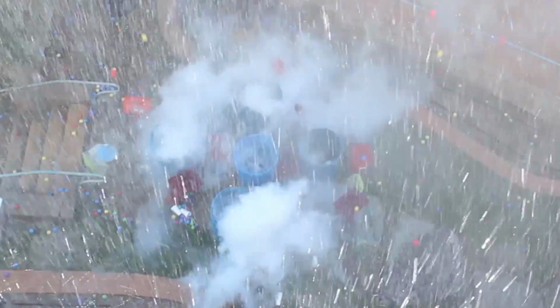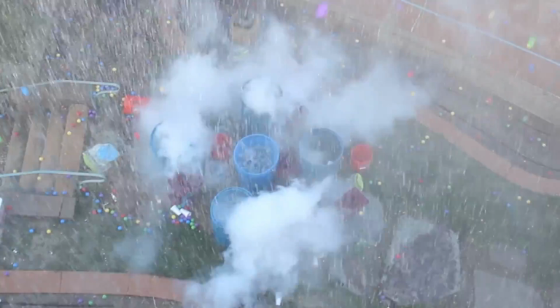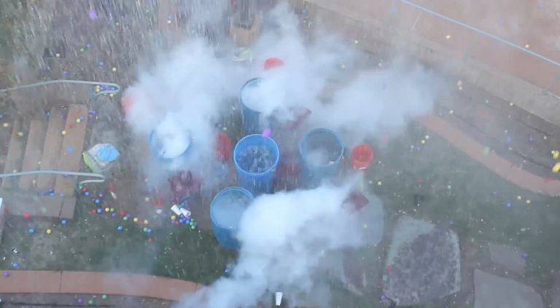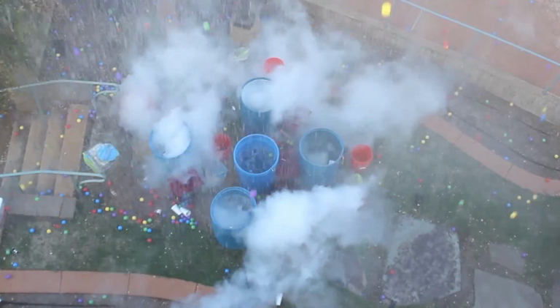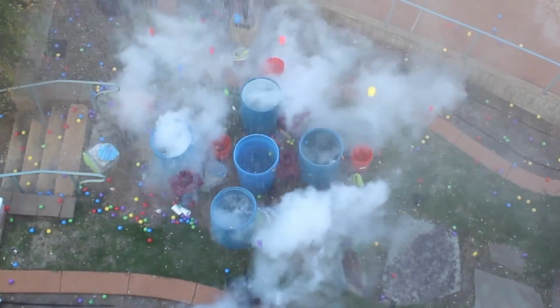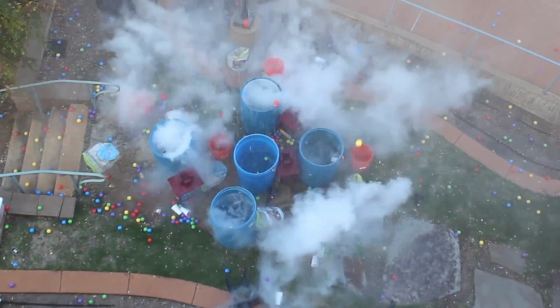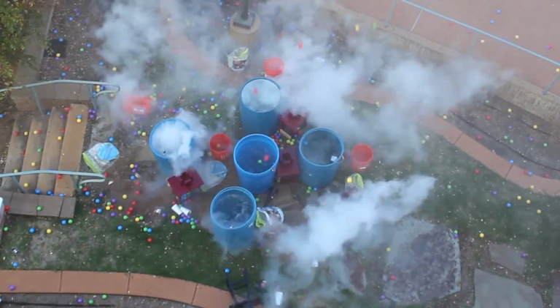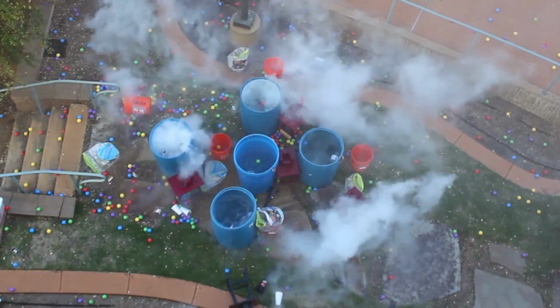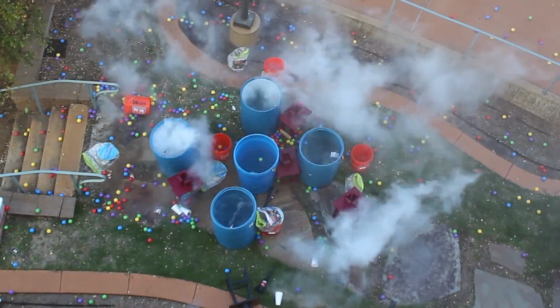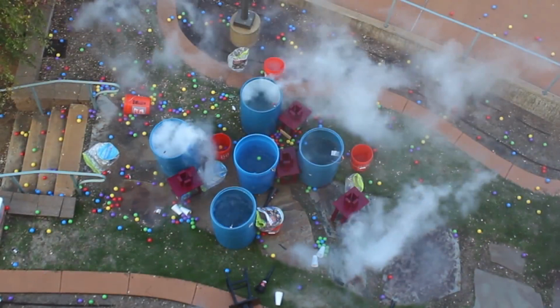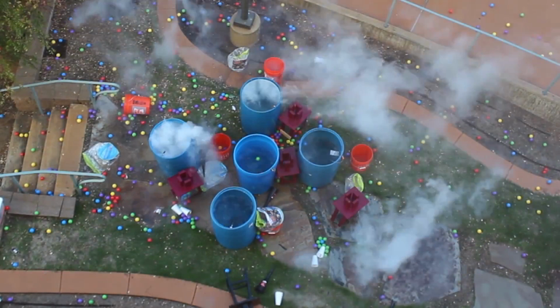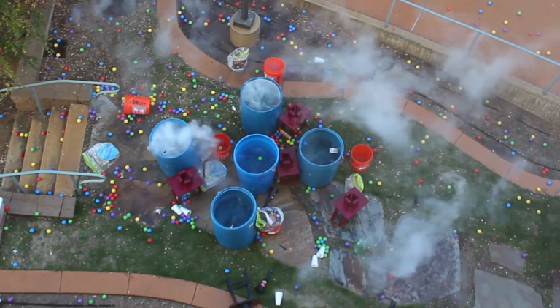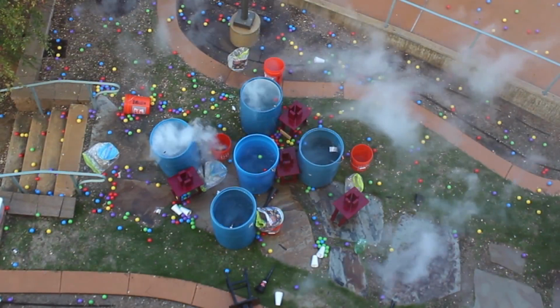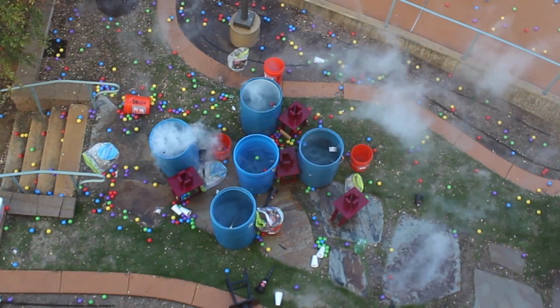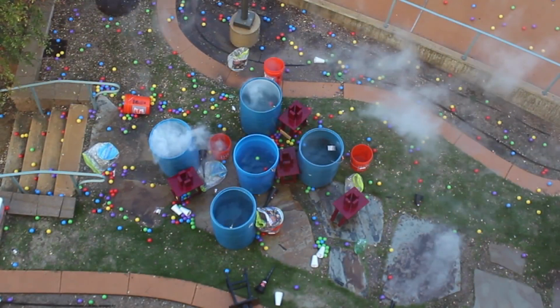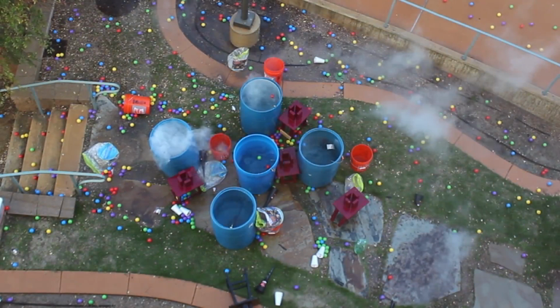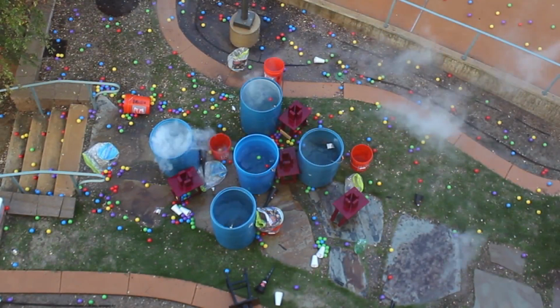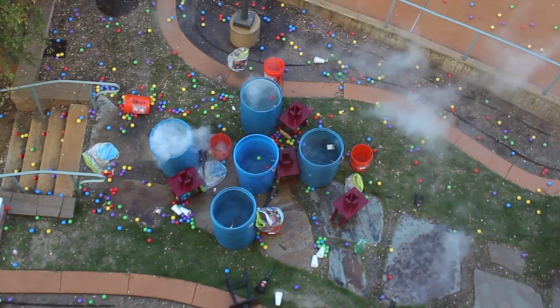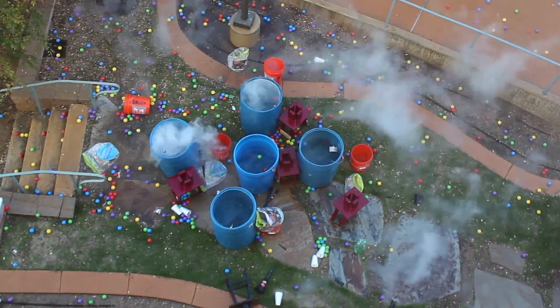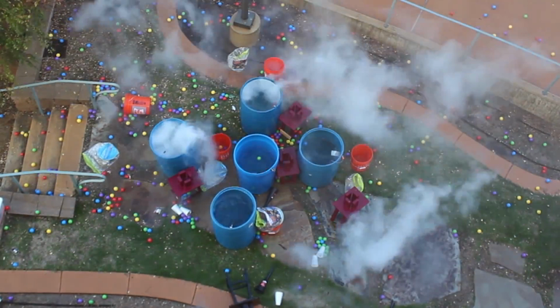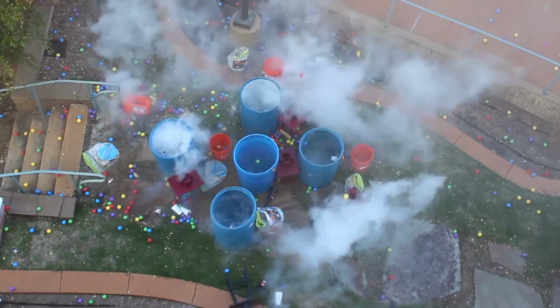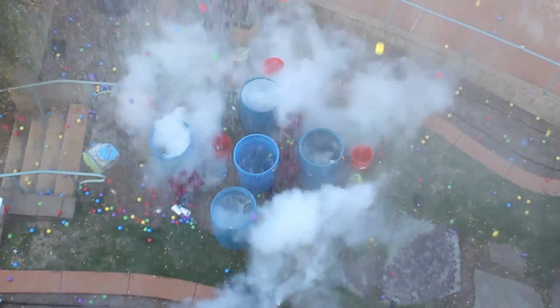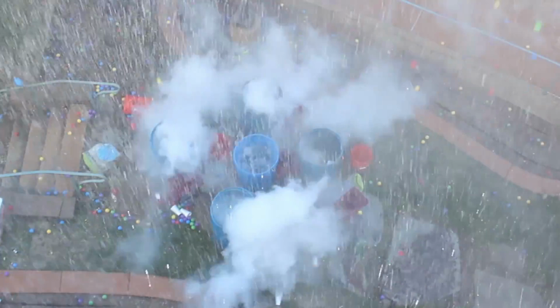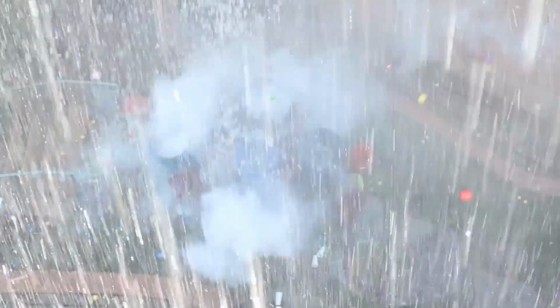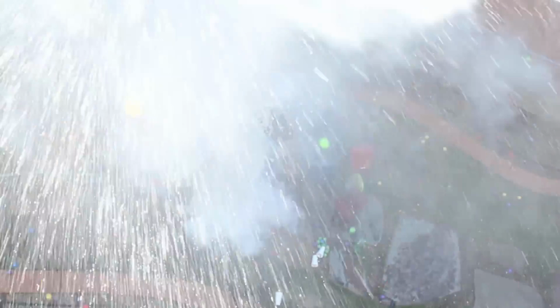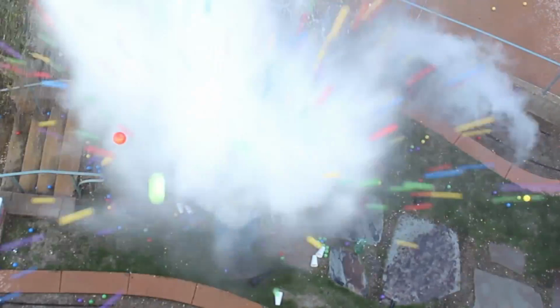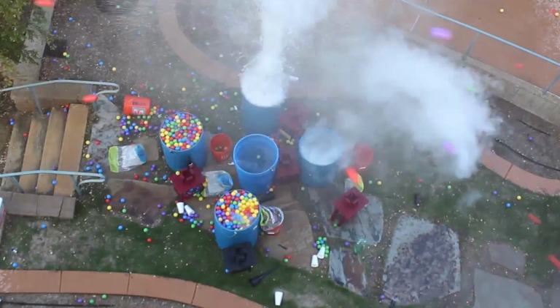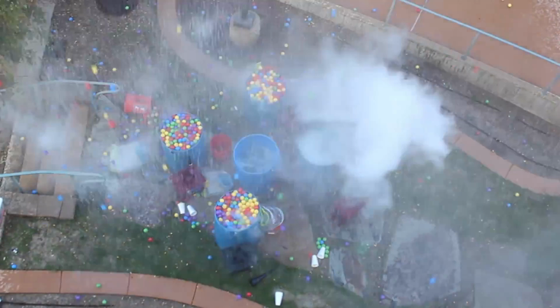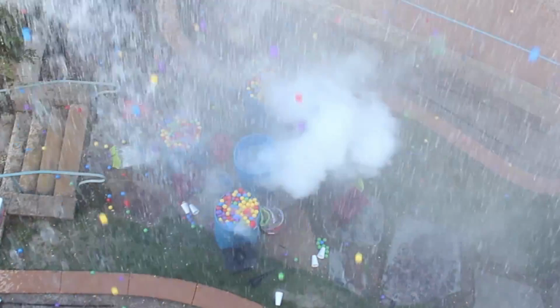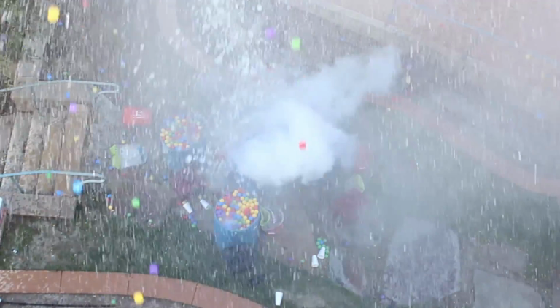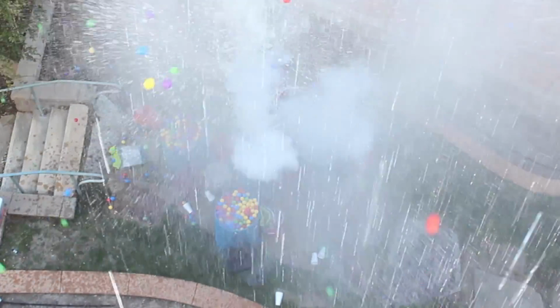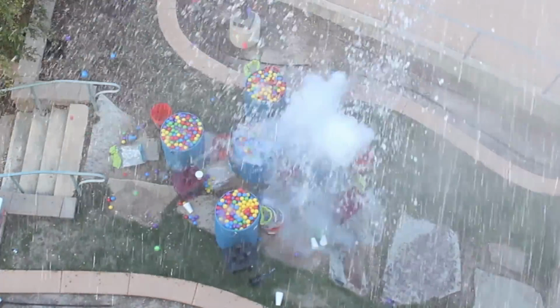Looks like the plastic balls went up along with the nitrogen gas that was stored in the bottles. Let's see that one last time! Here we go!